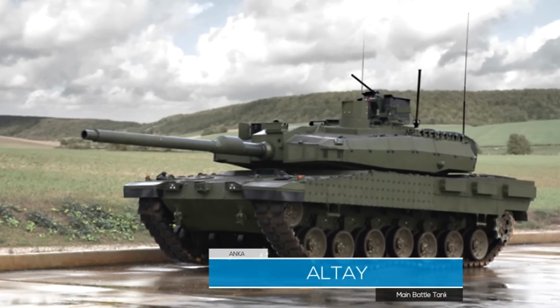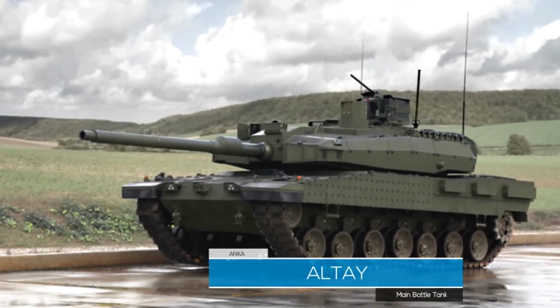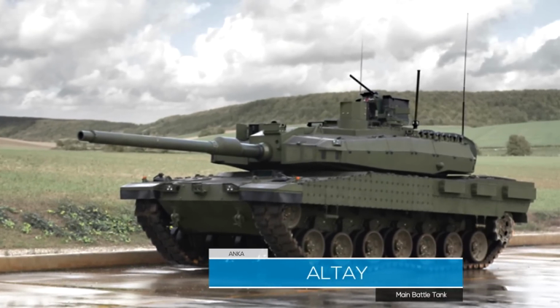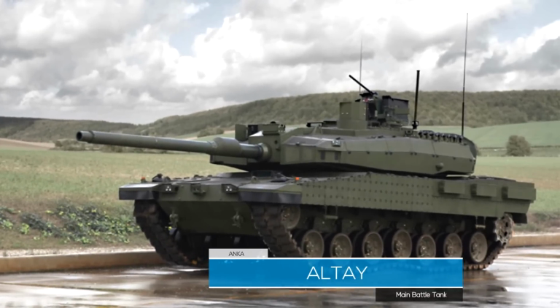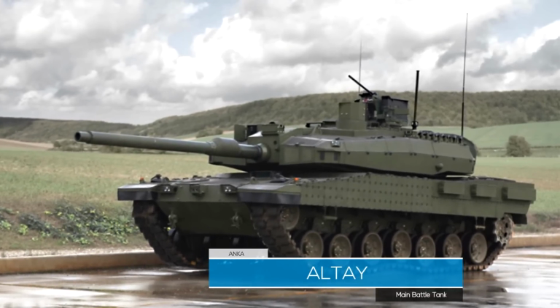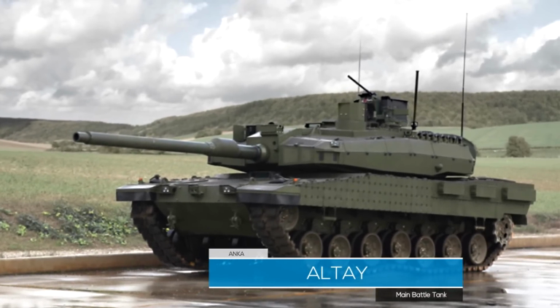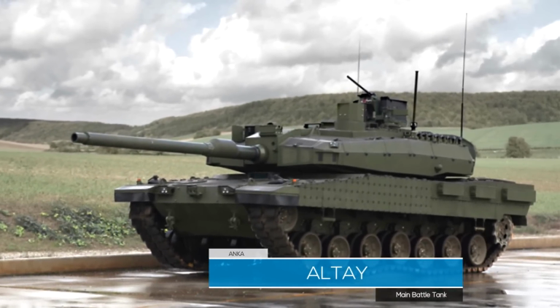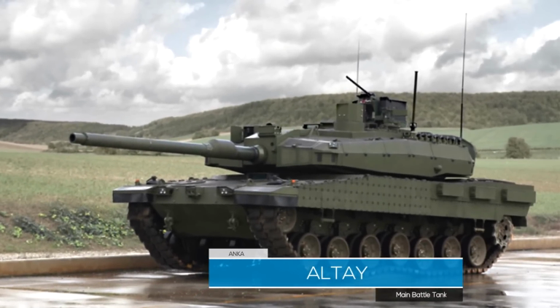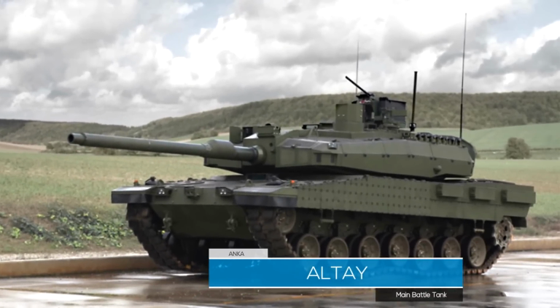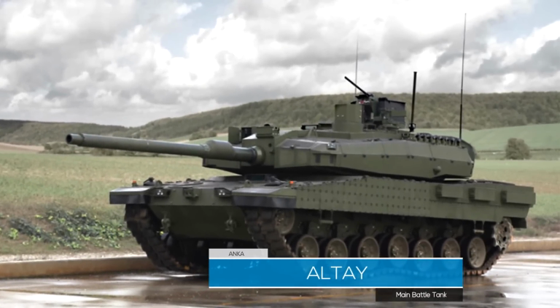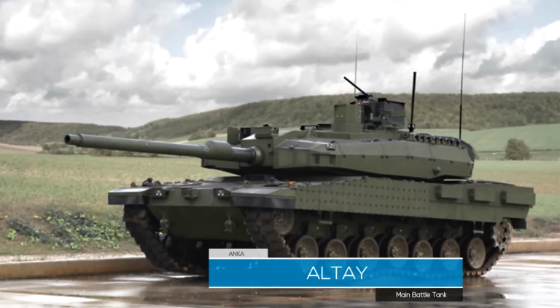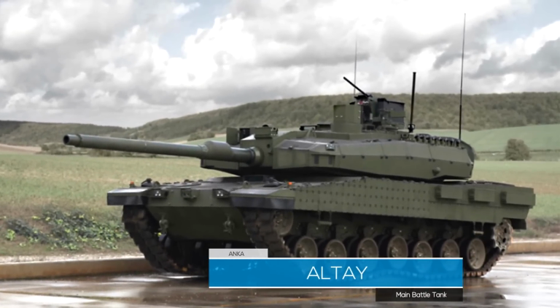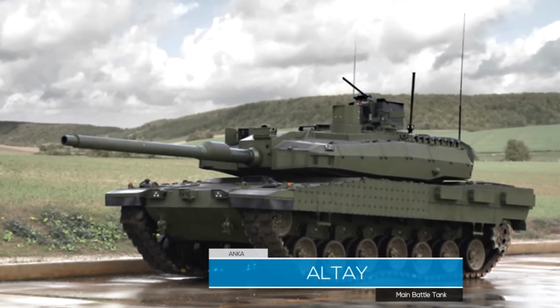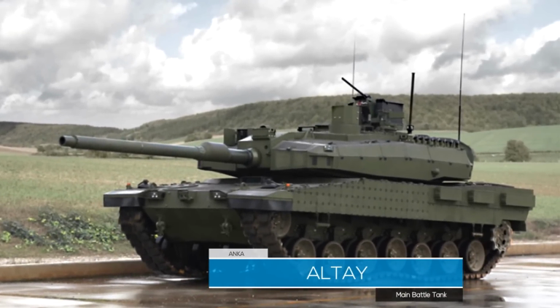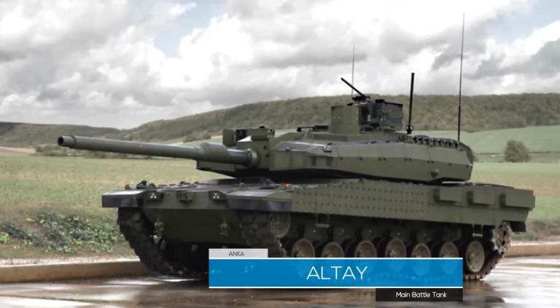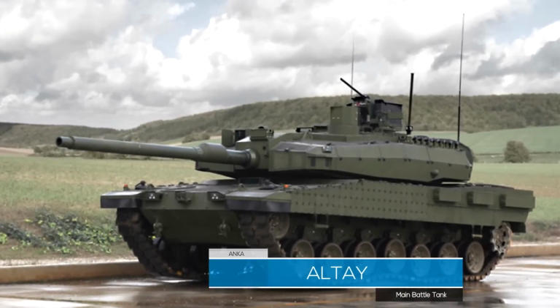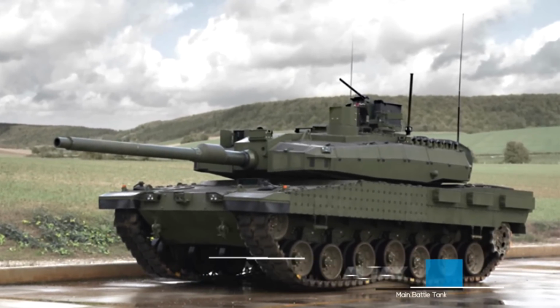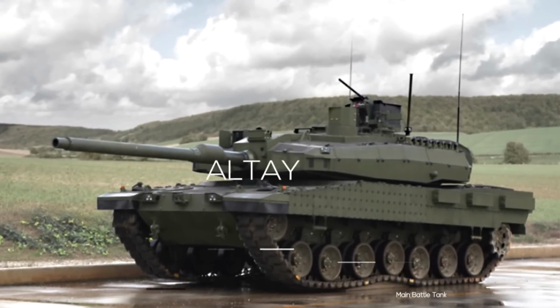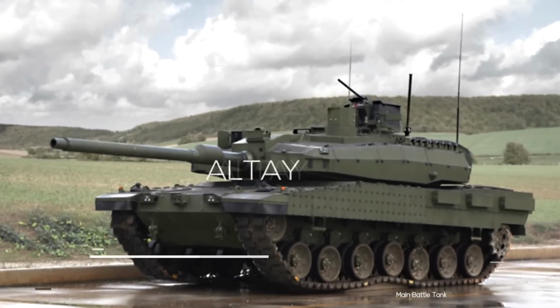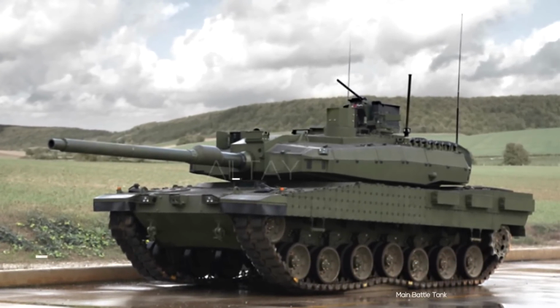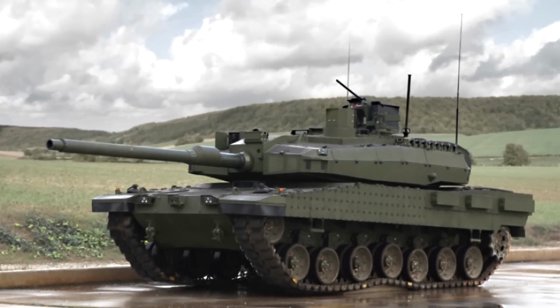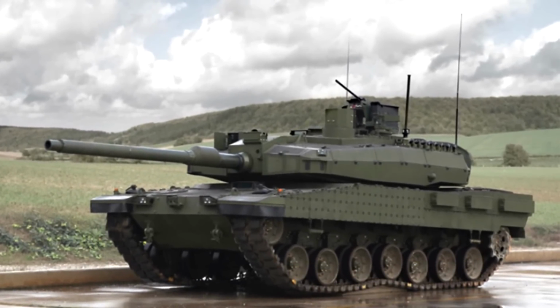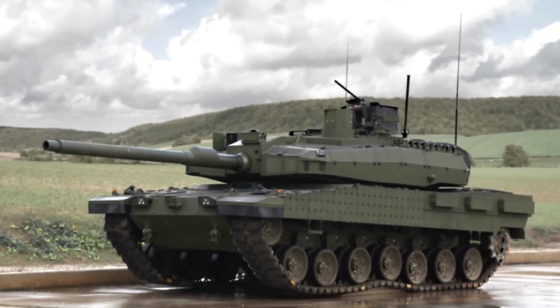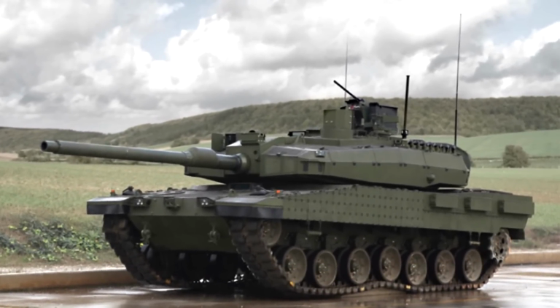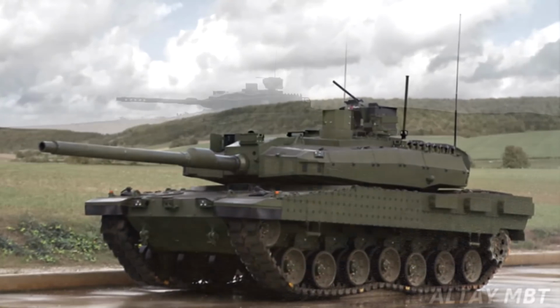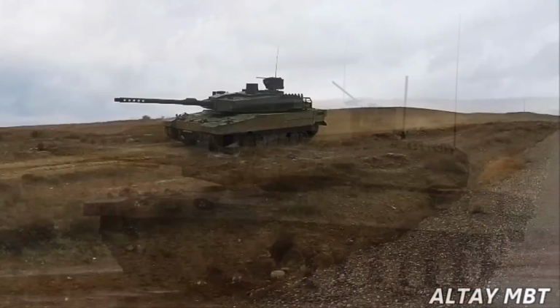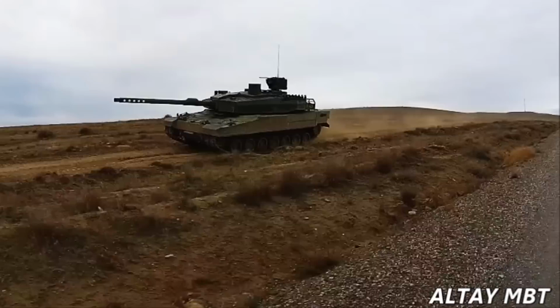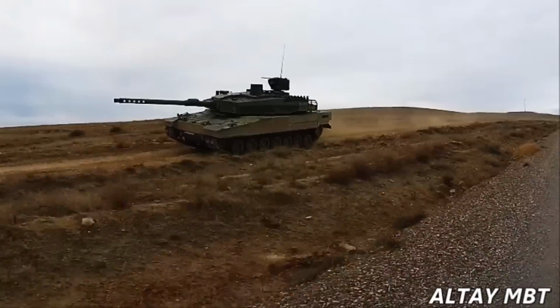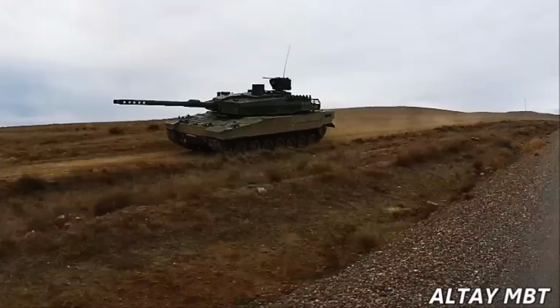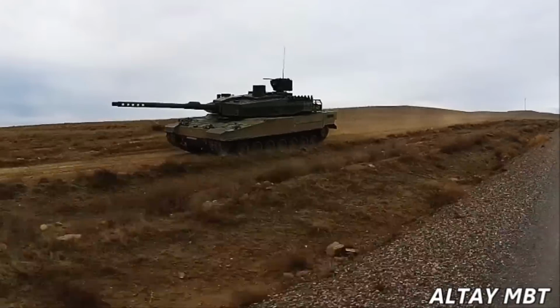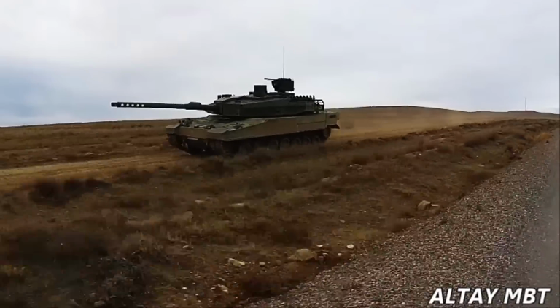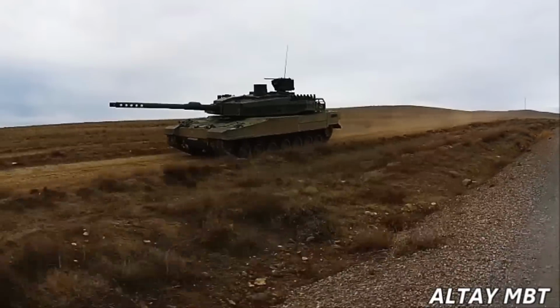Hello everyone. In this video we will show you detailed information about the Altai main battle tank.